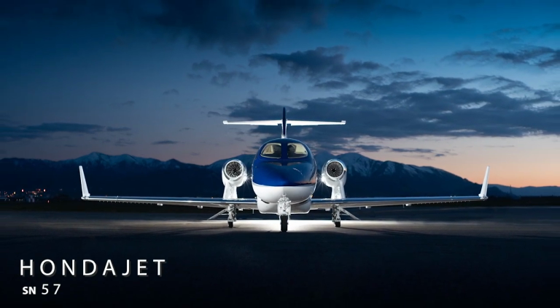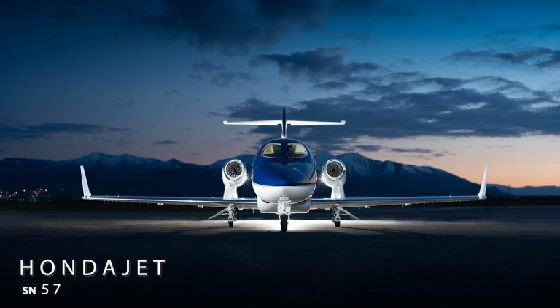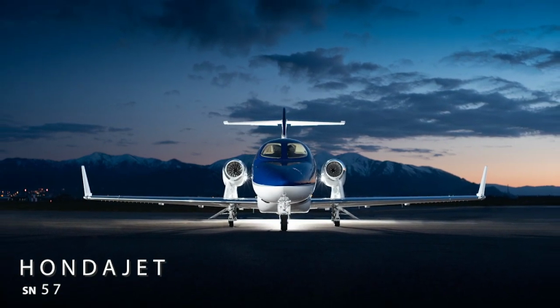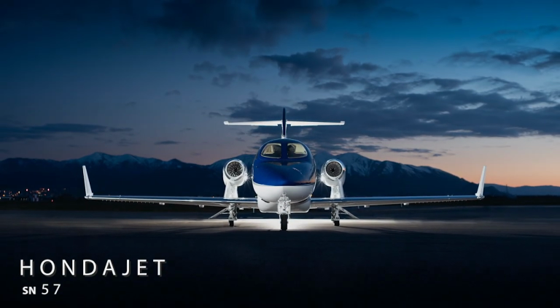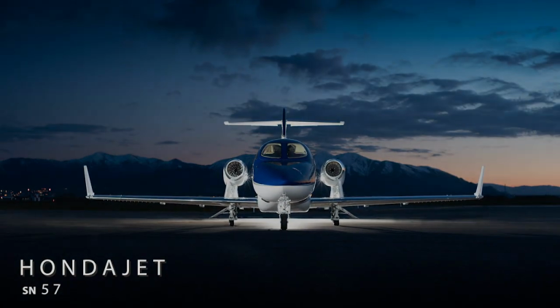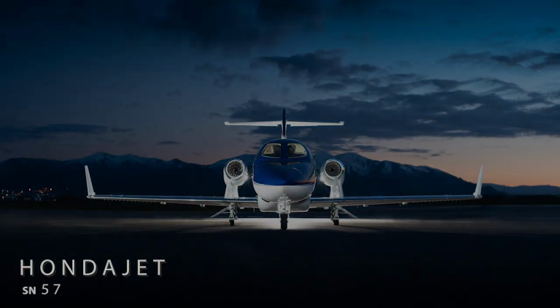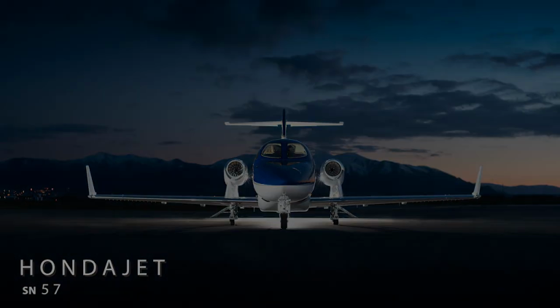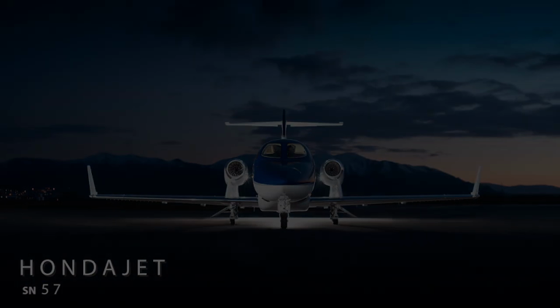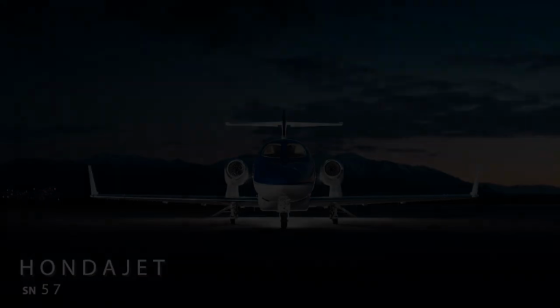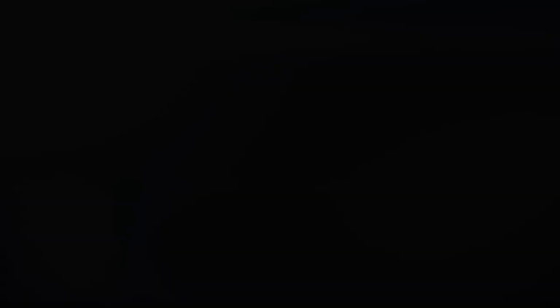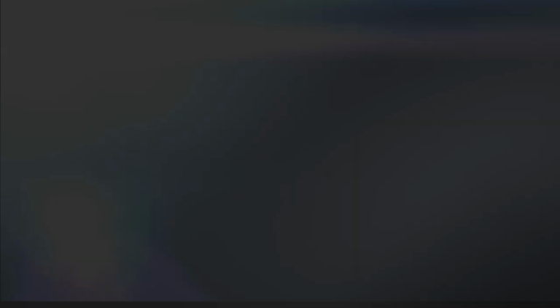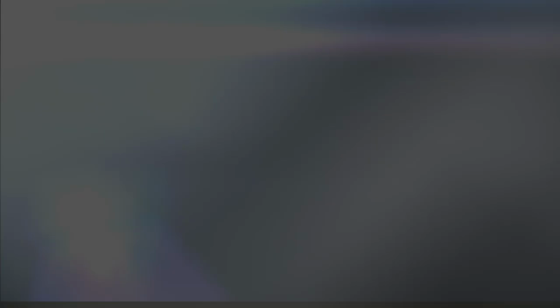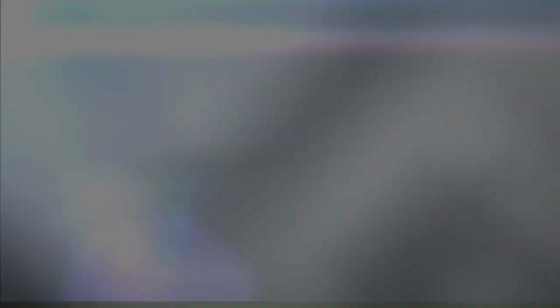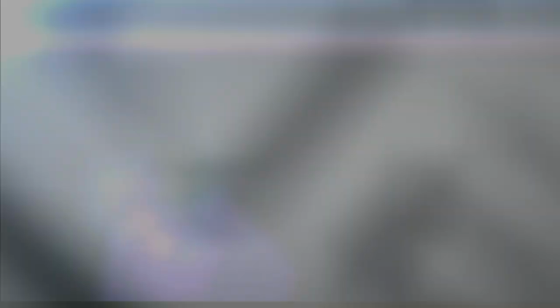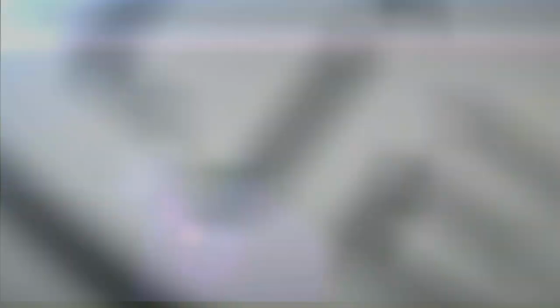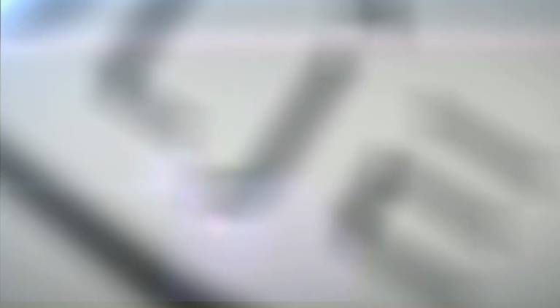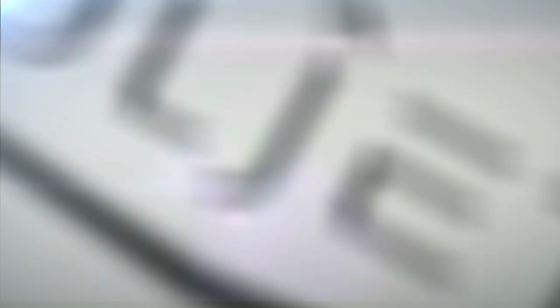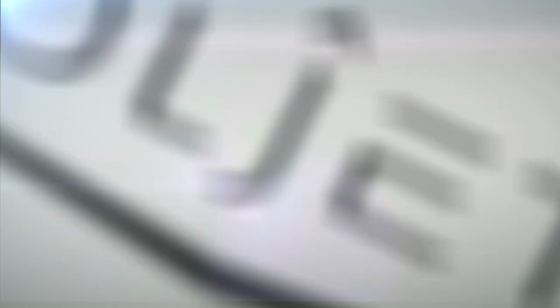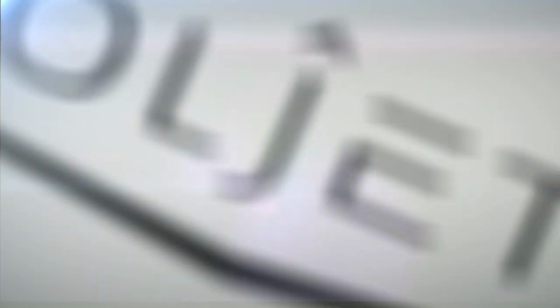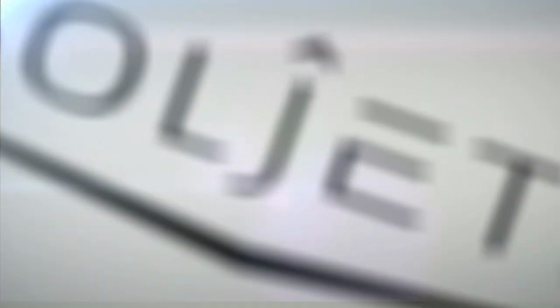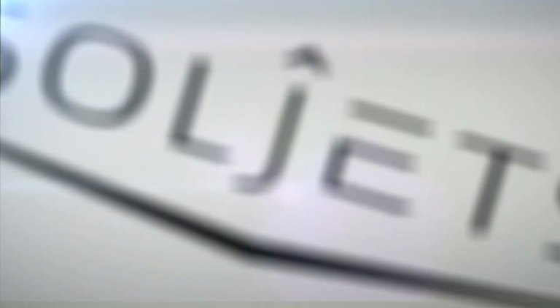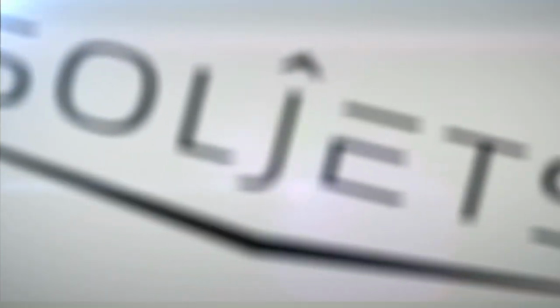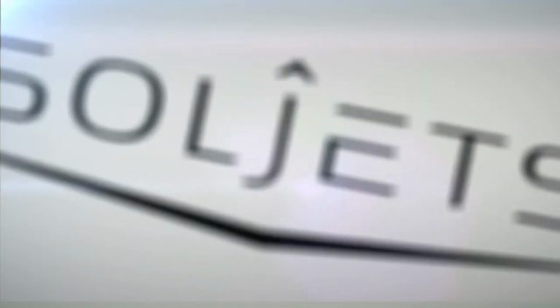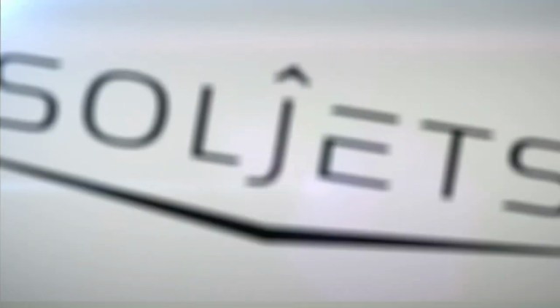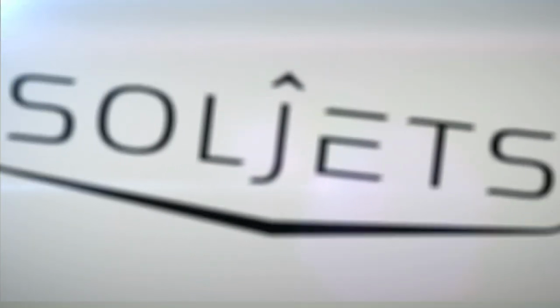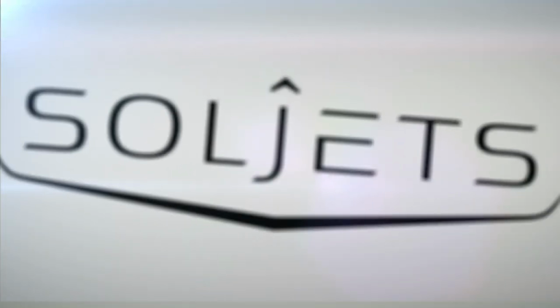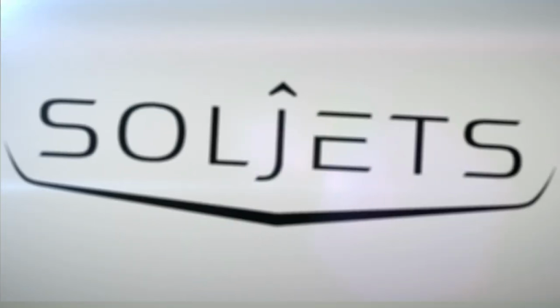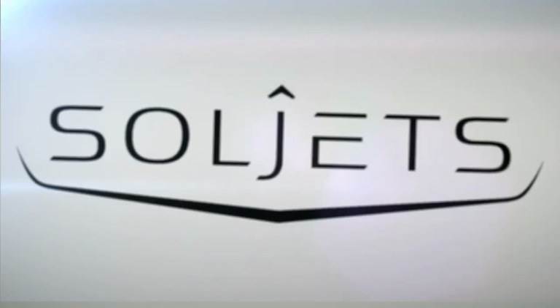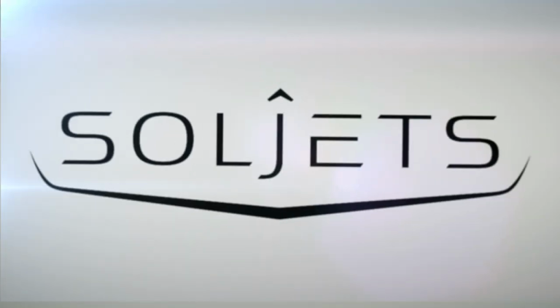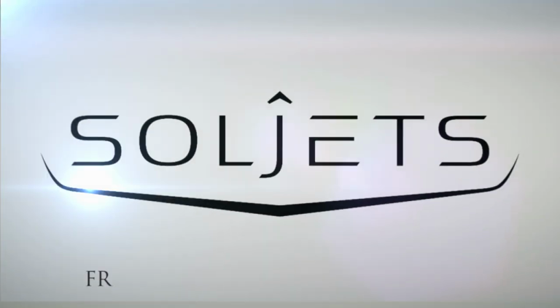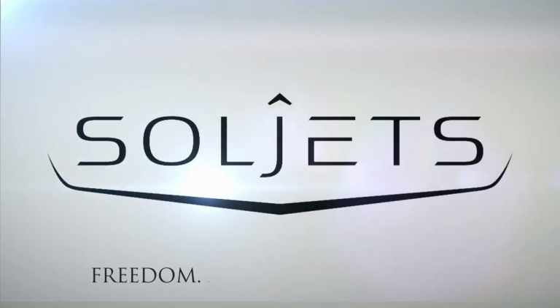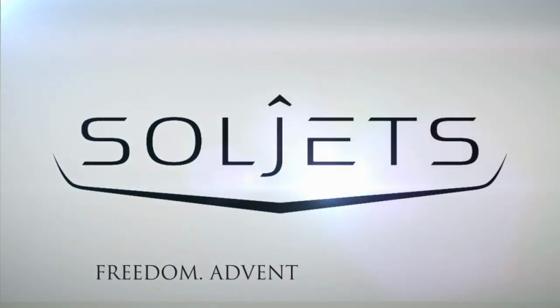The 2017 HondaJet HA420, serial number 57. SoulJets. Freedom. Adventure. Delivered.